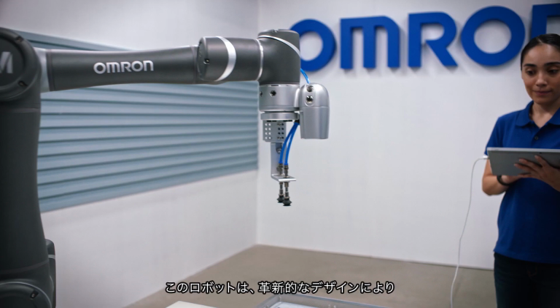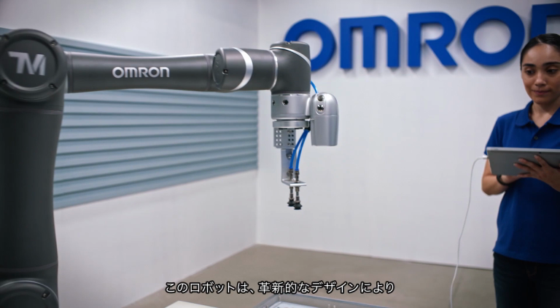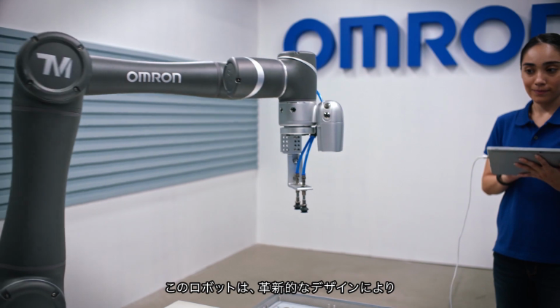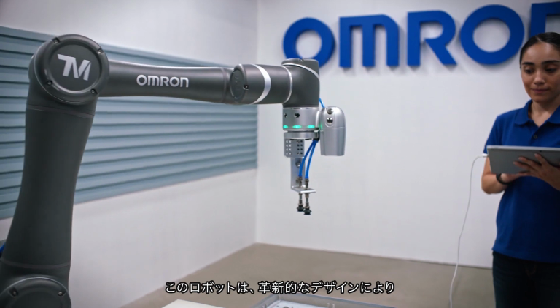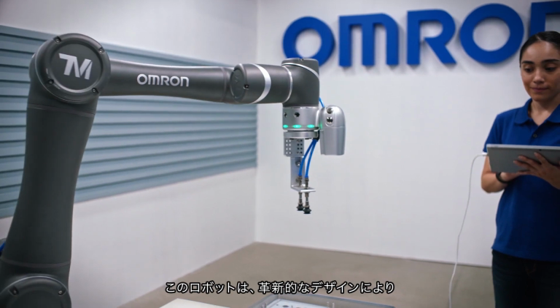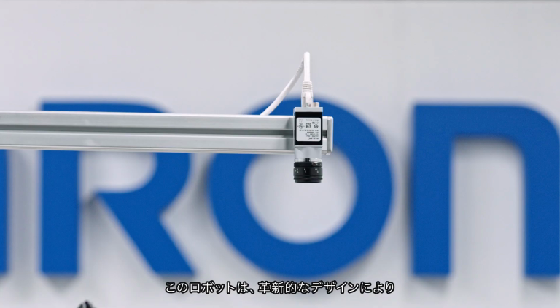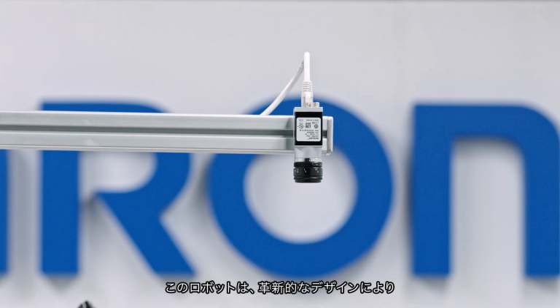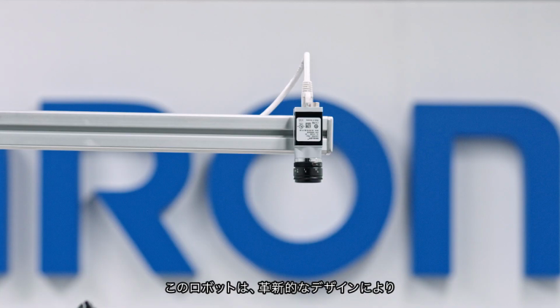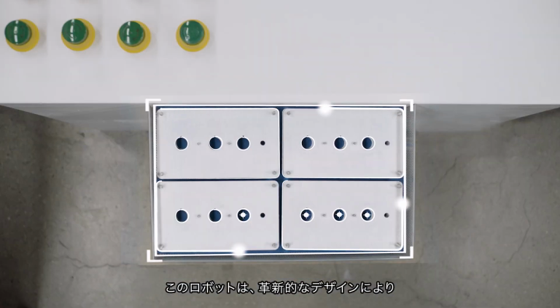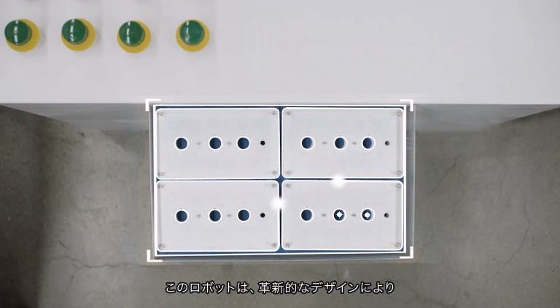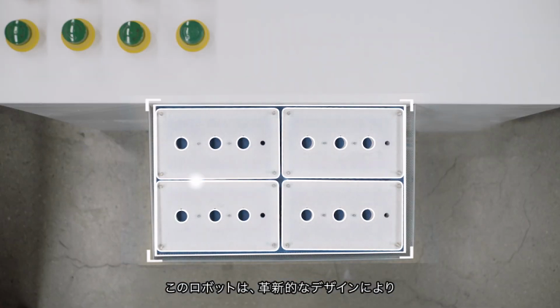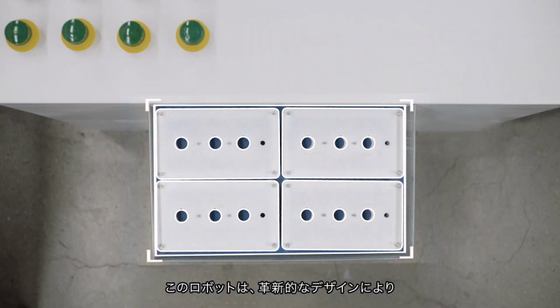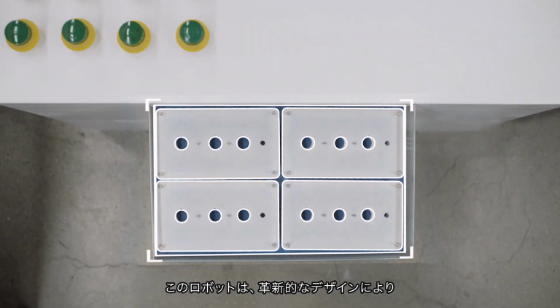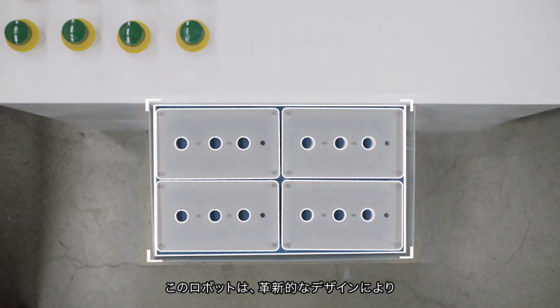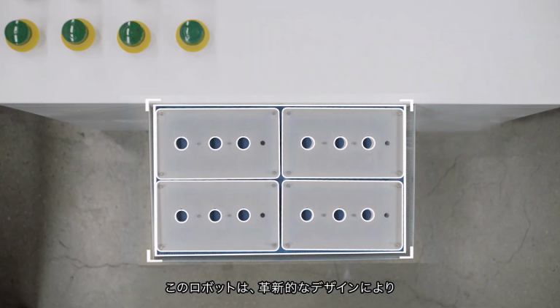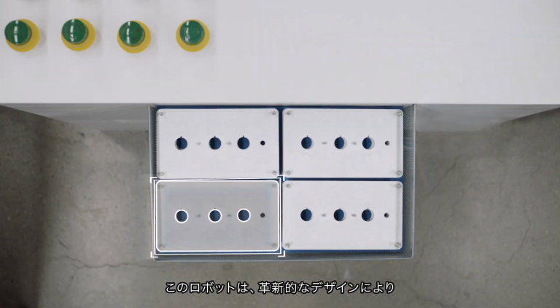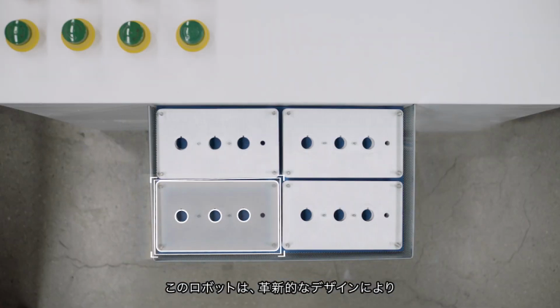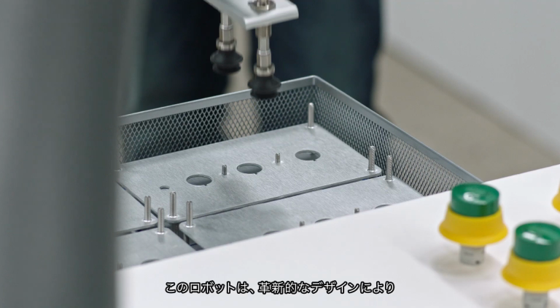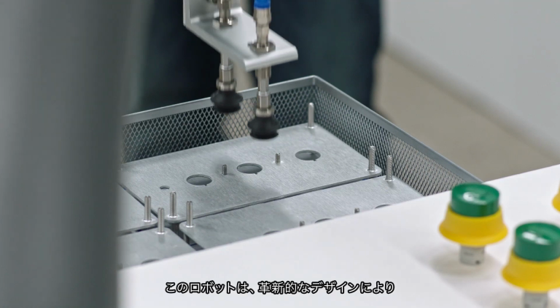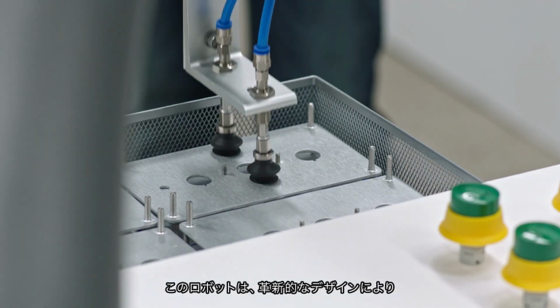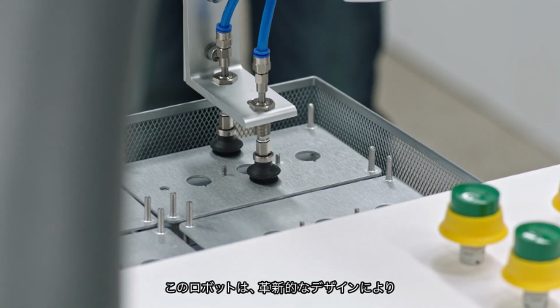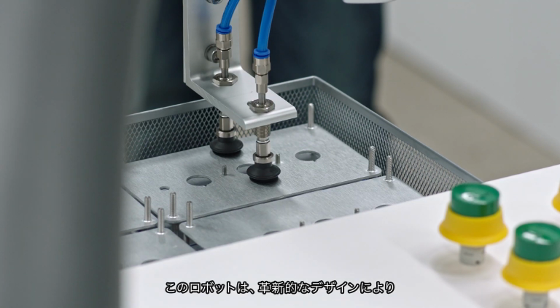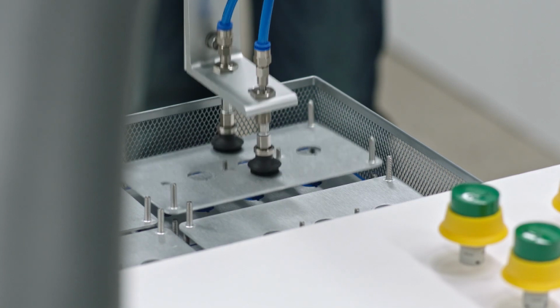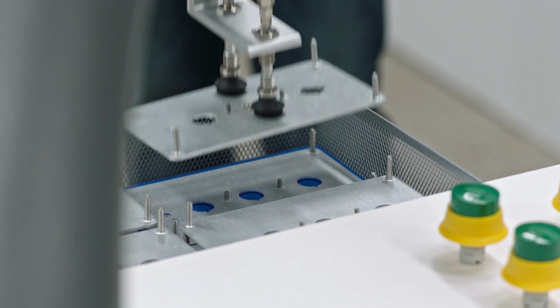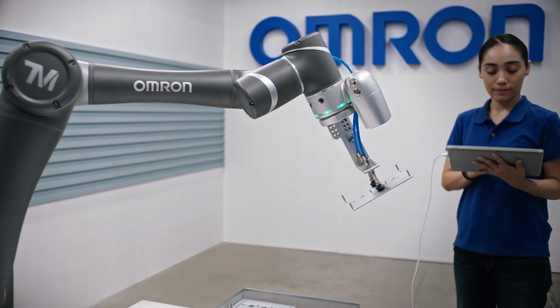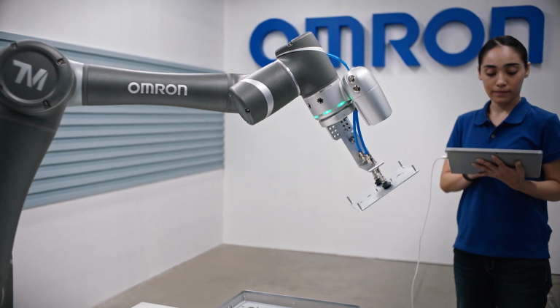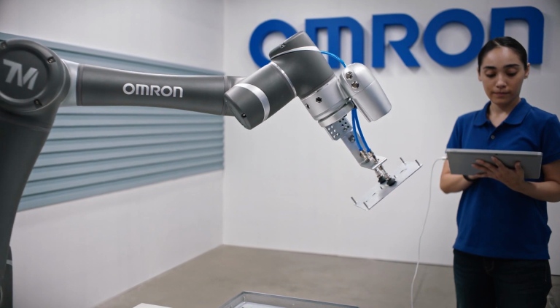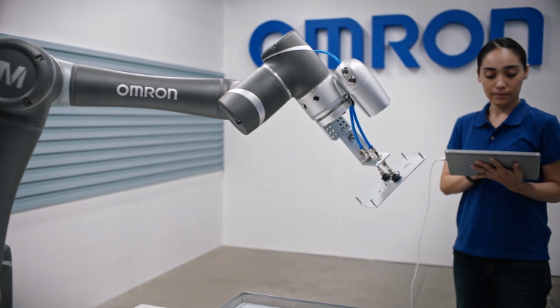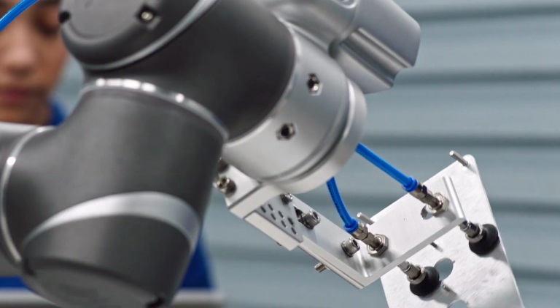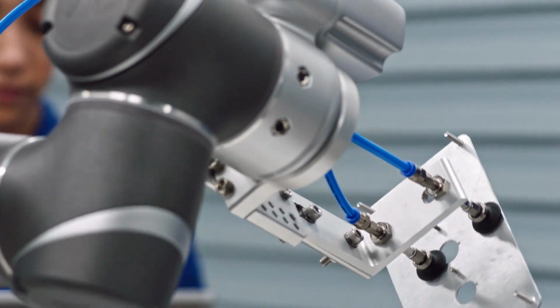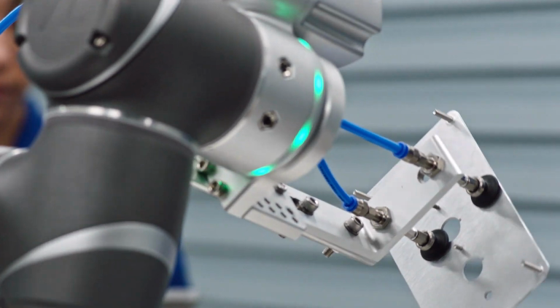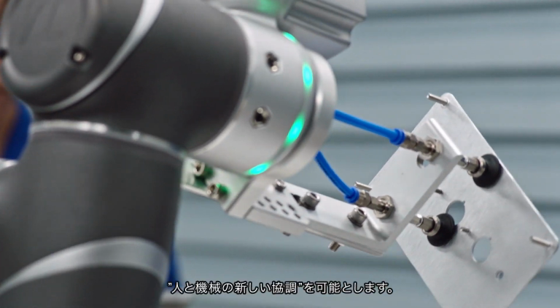This is a robot designed with a singular vision: human and machine working together in perfect harmony.